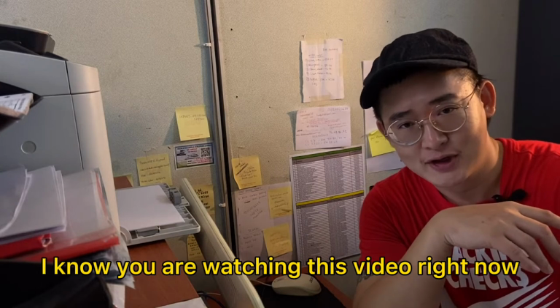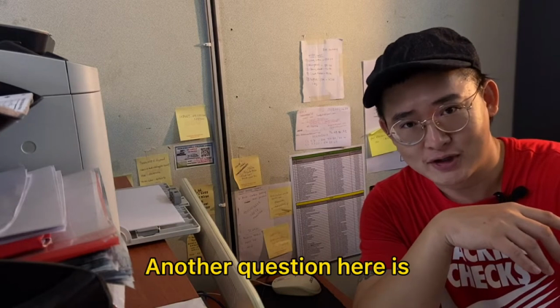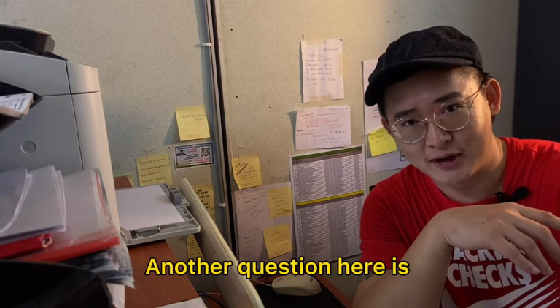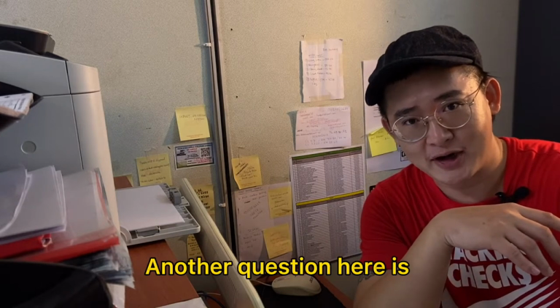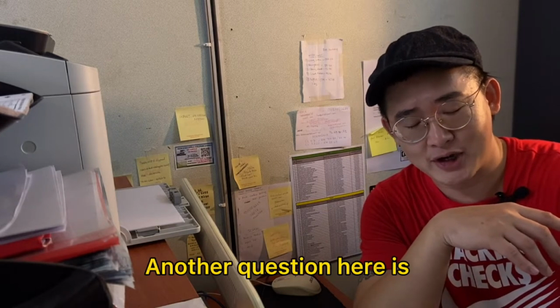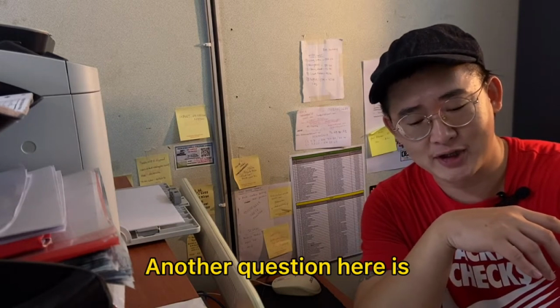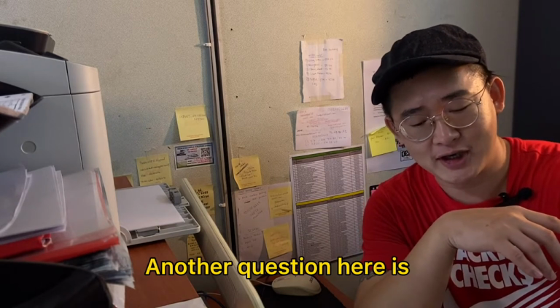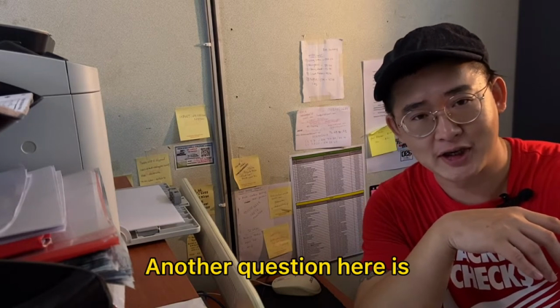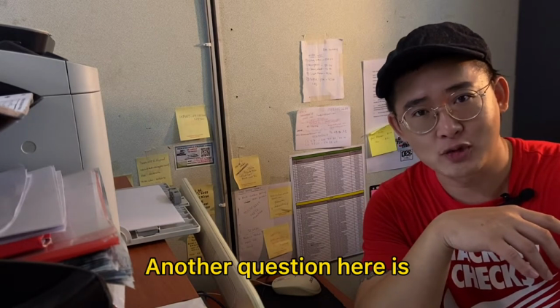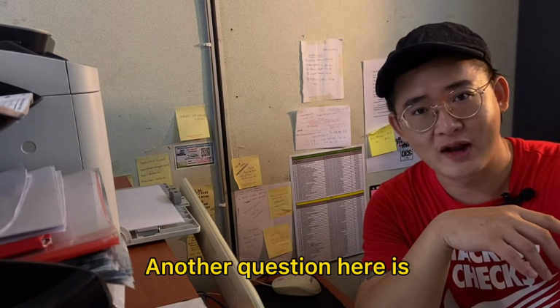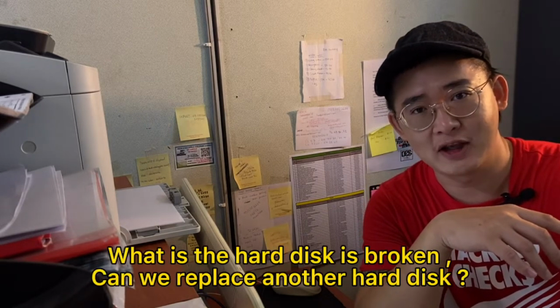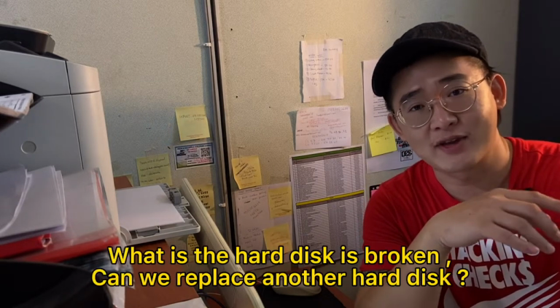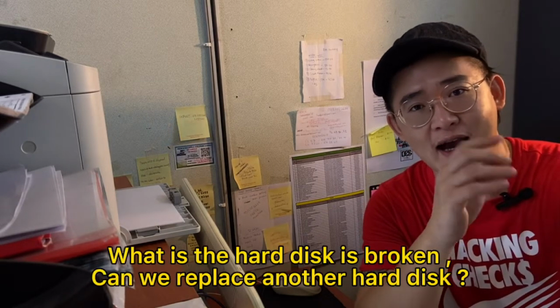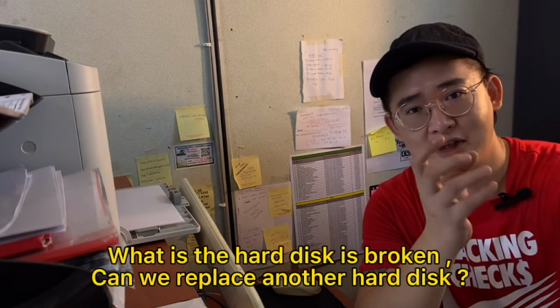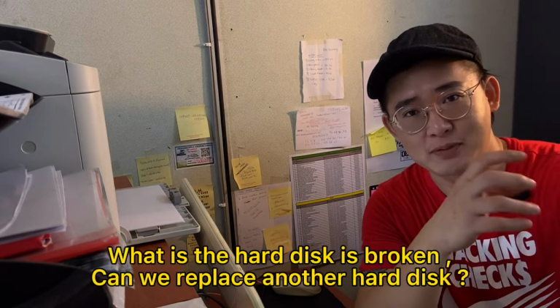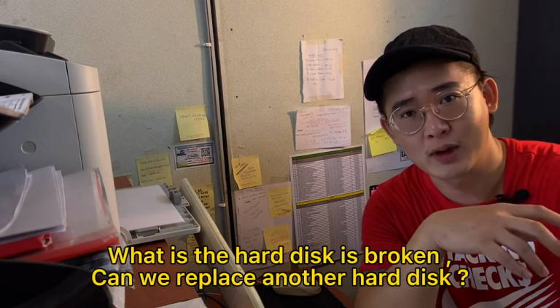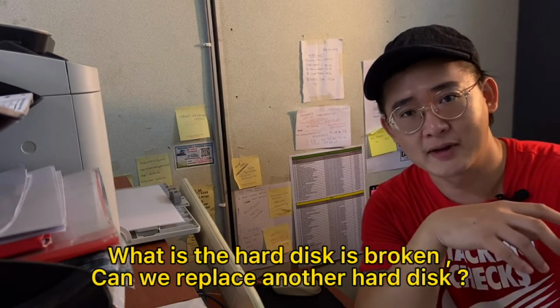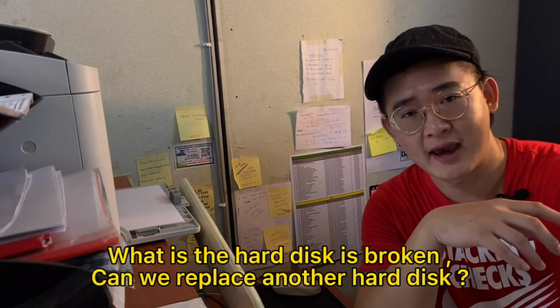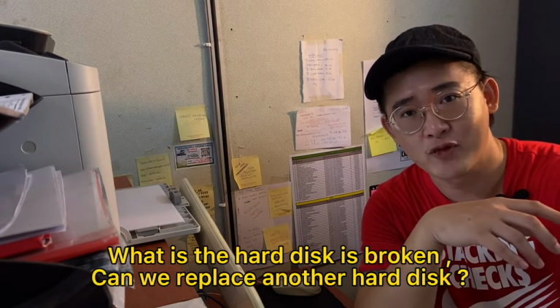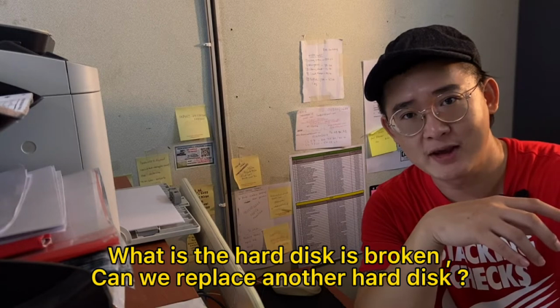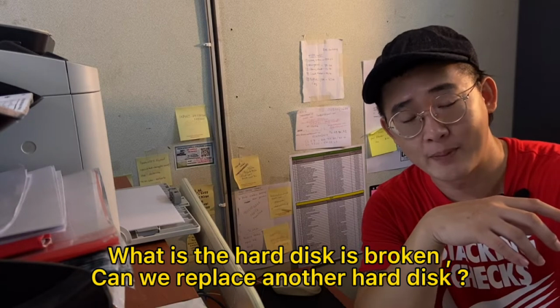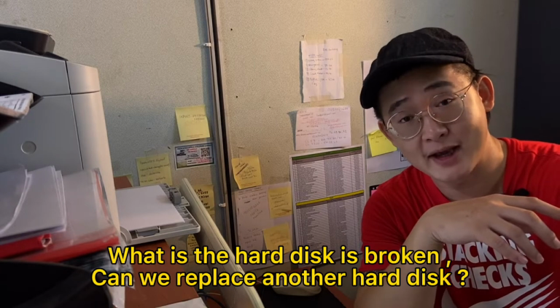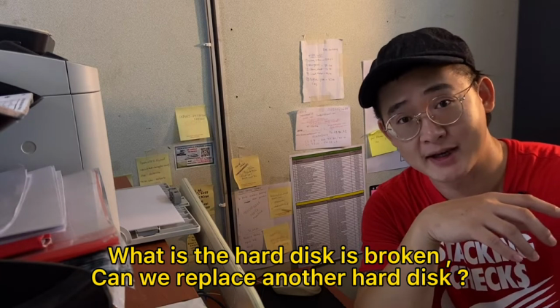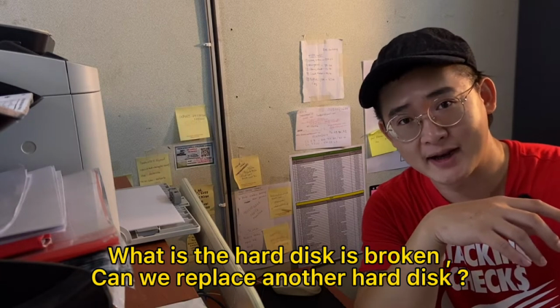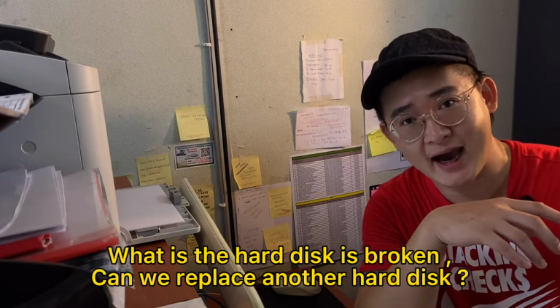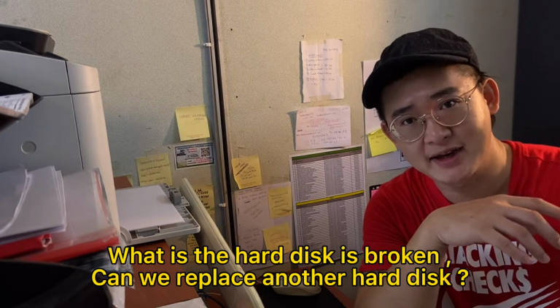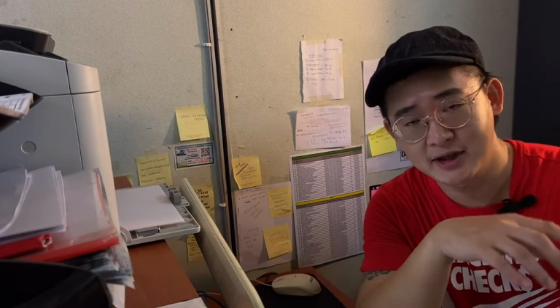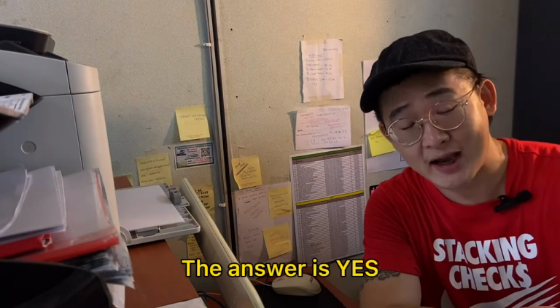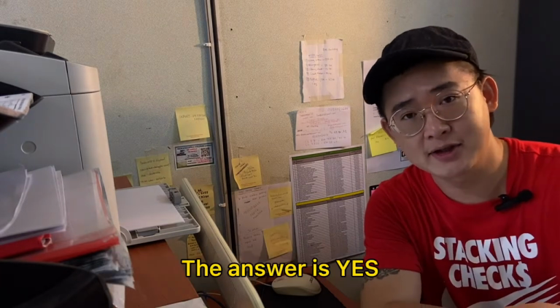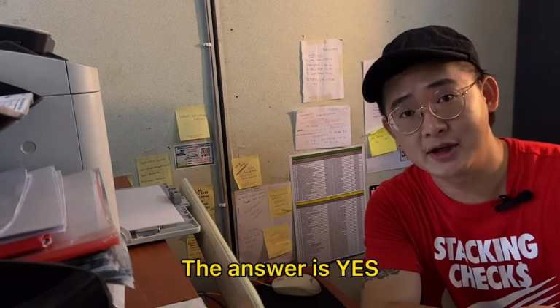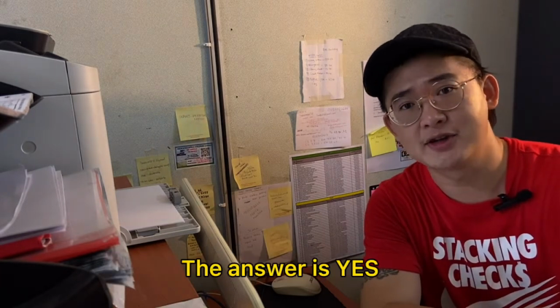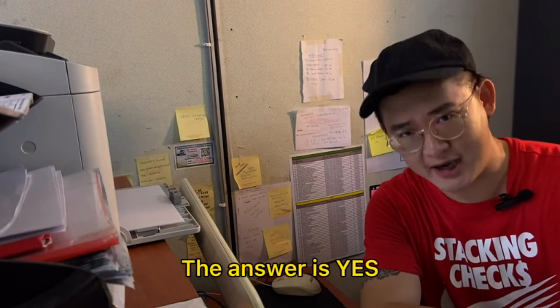So another question here is: what if the hard disk is broken? Can we replace another hard disk? The answer is yes.